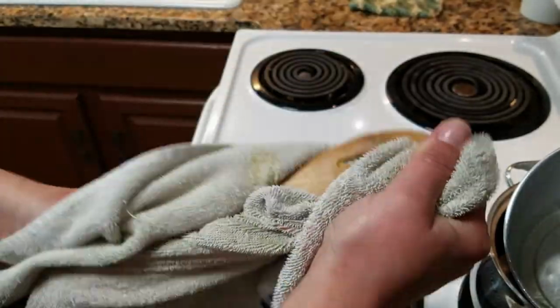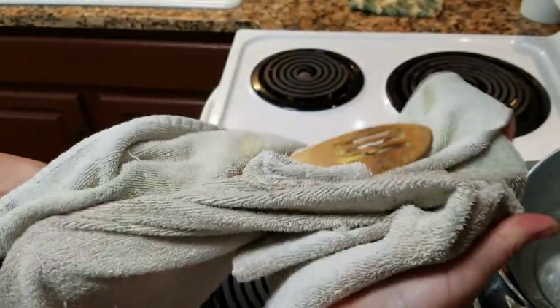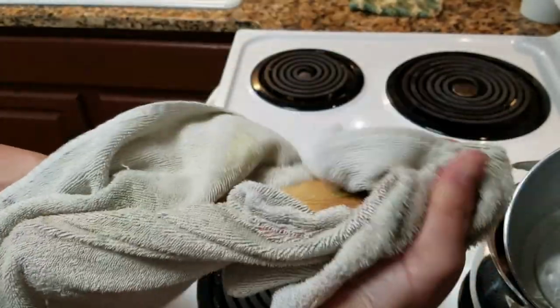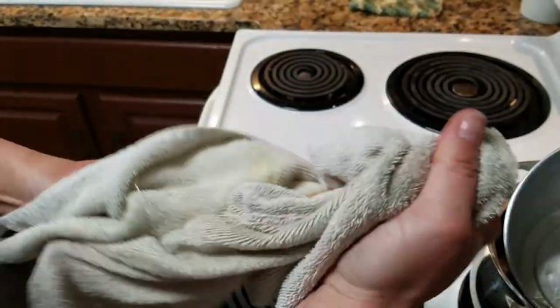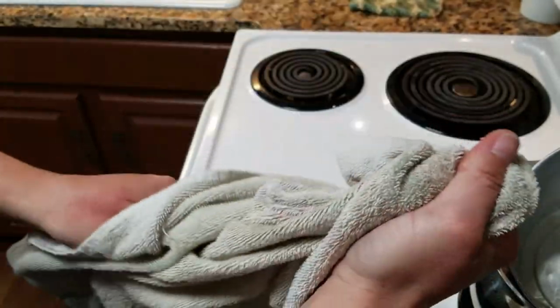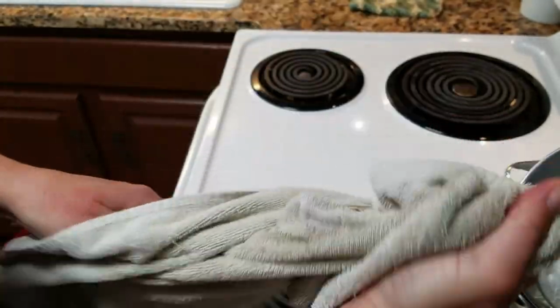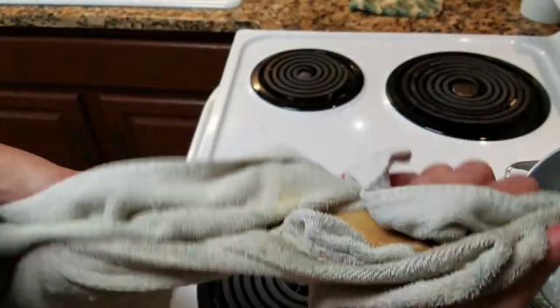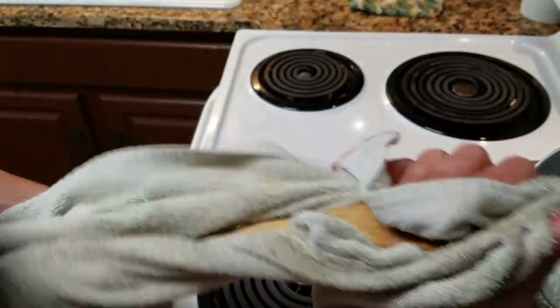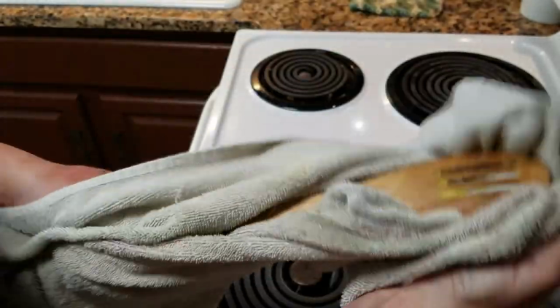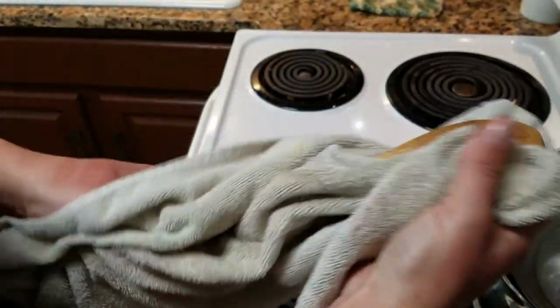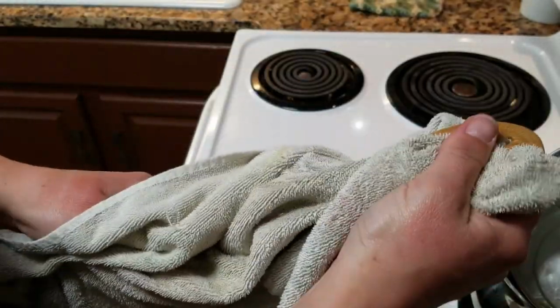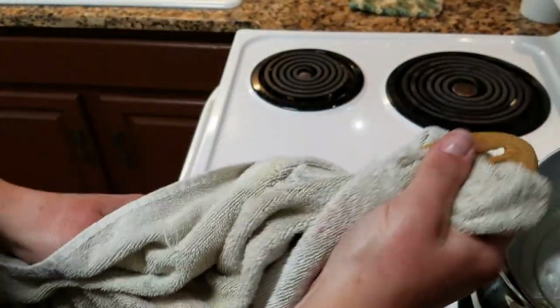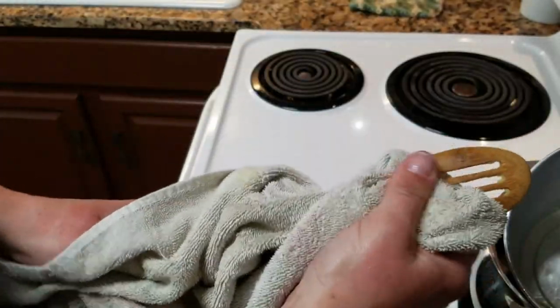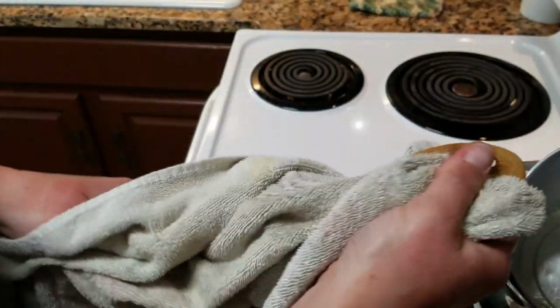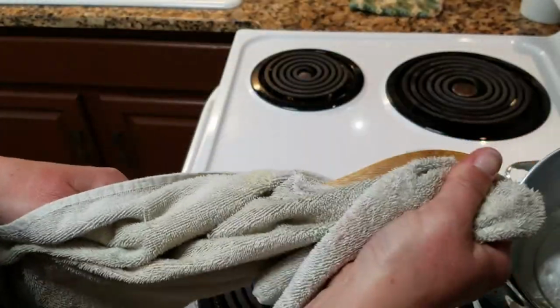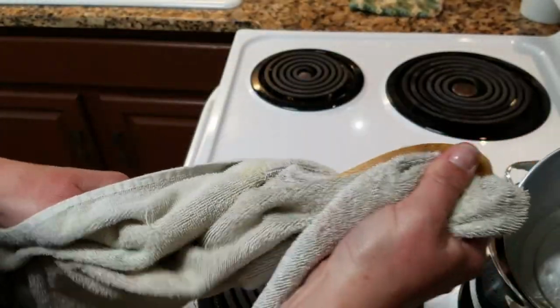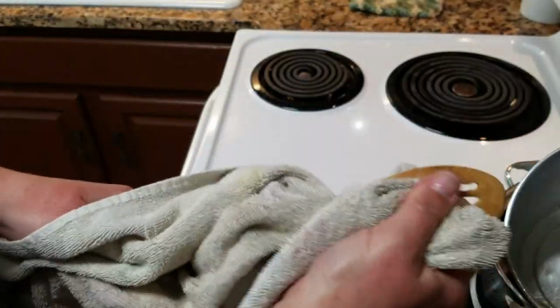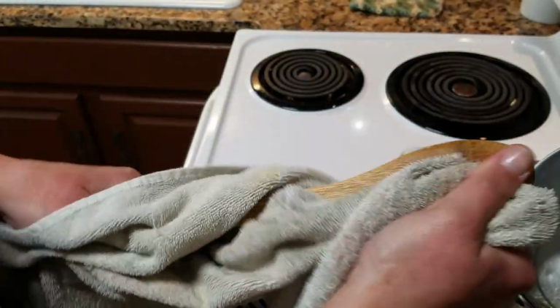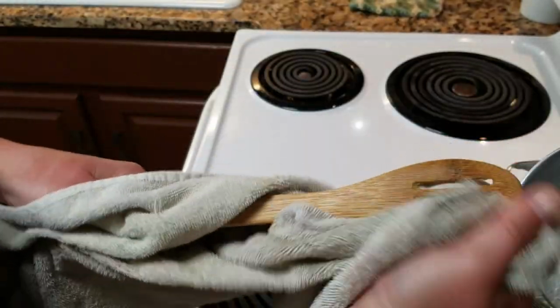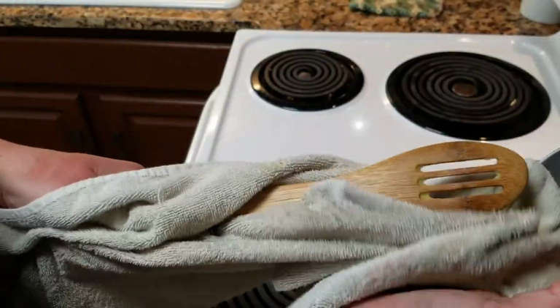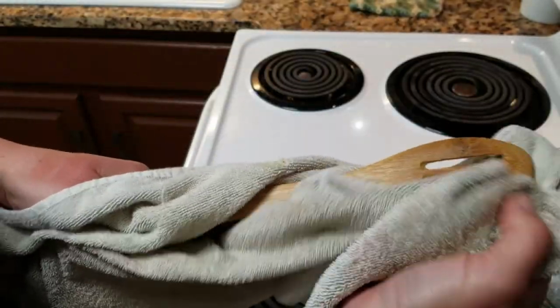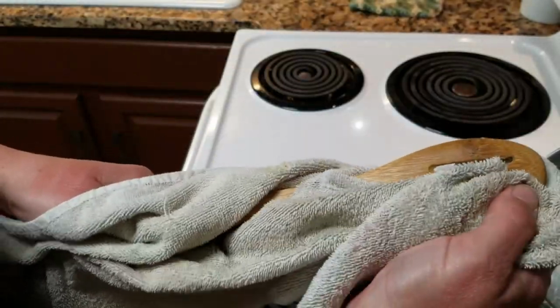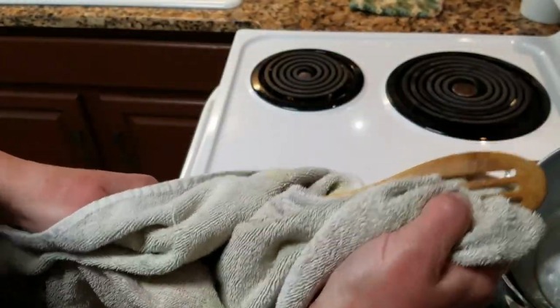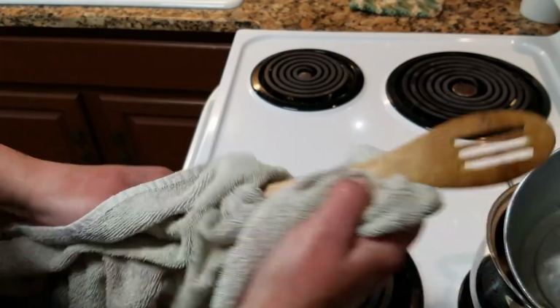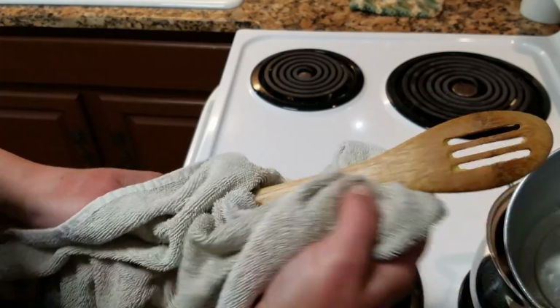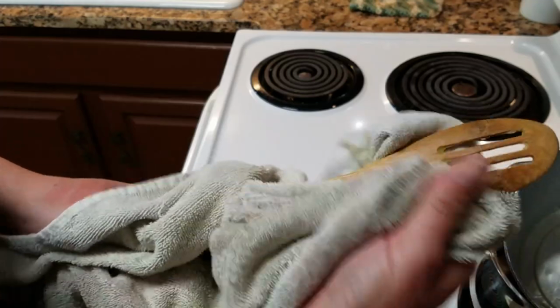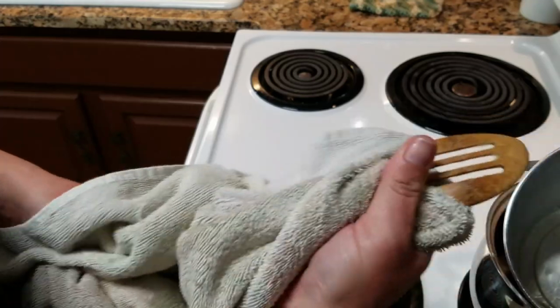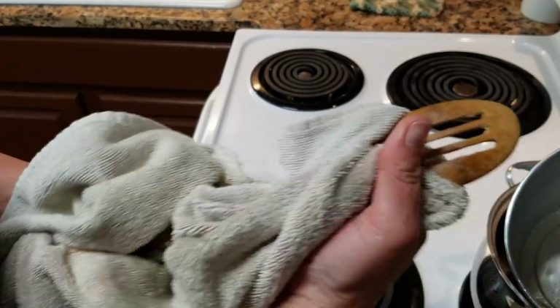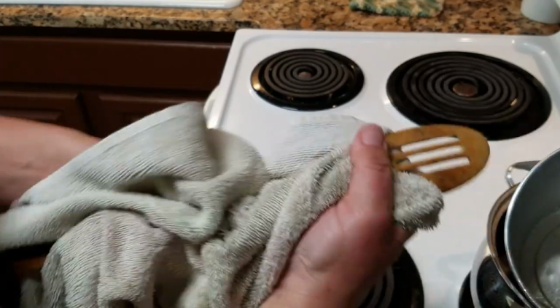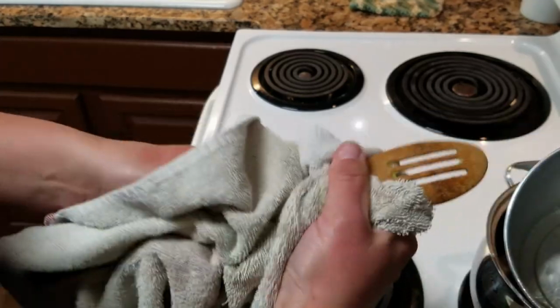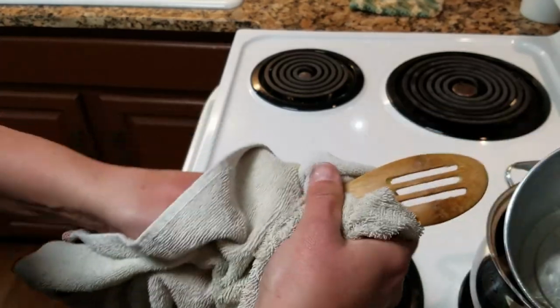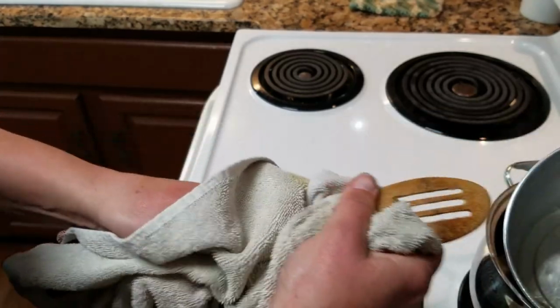Make sure you don't put your wooden spoons into the dishwasher — always wash them by hand.